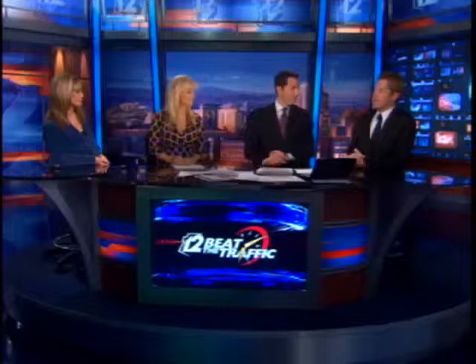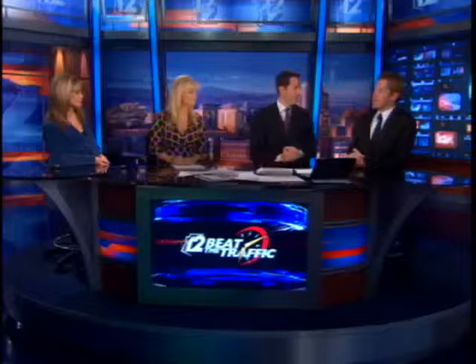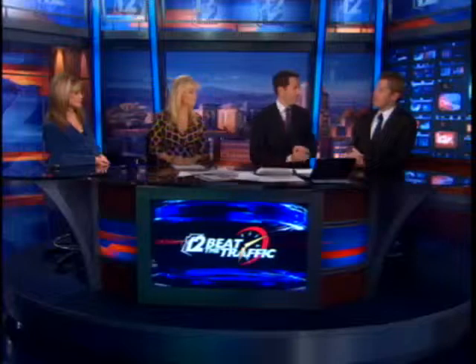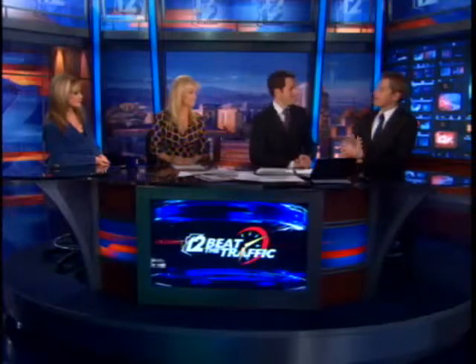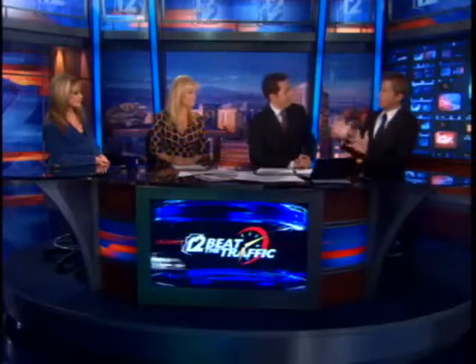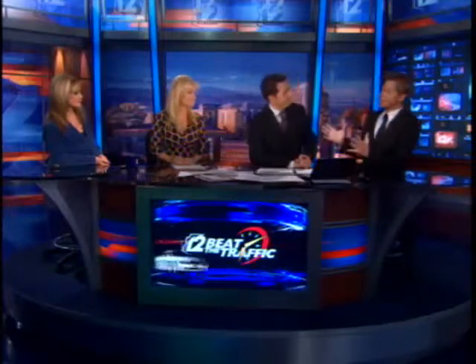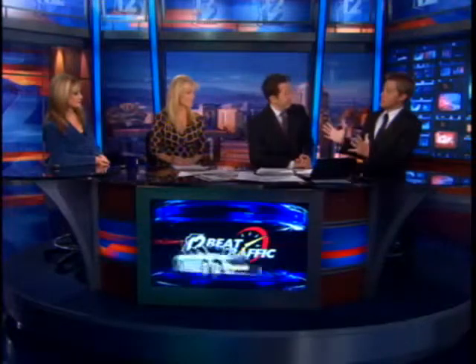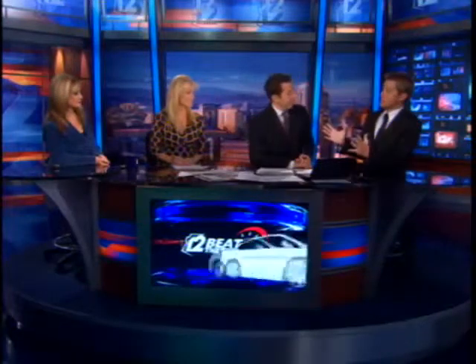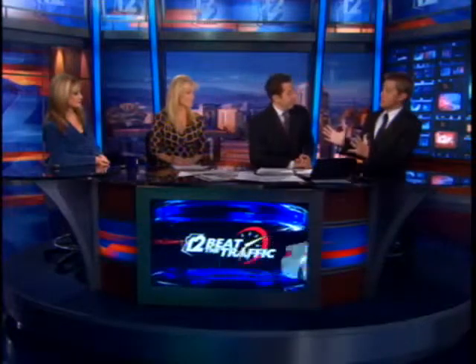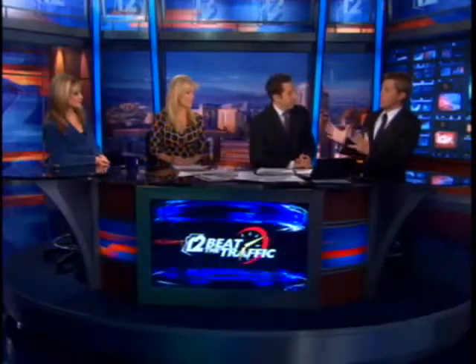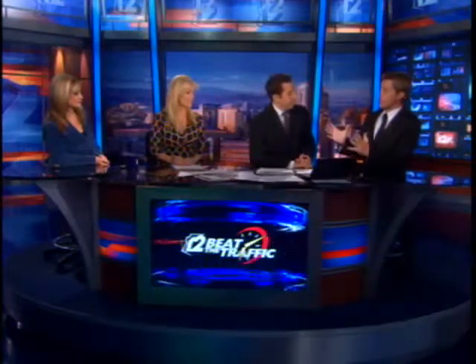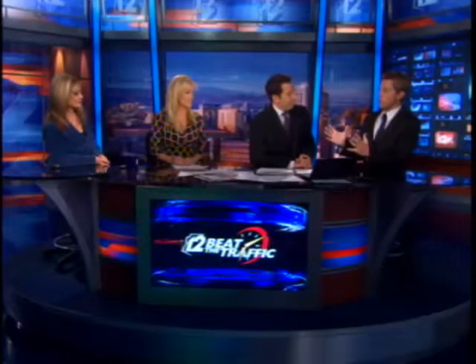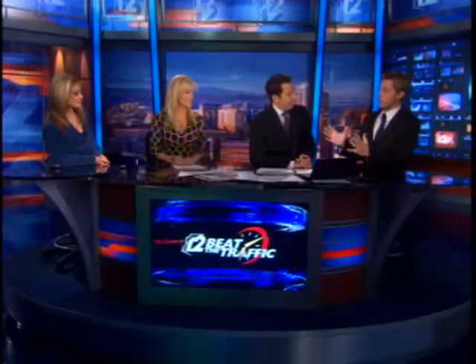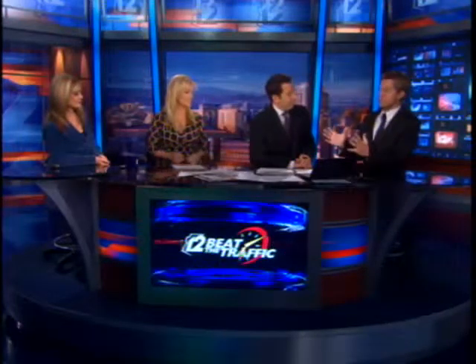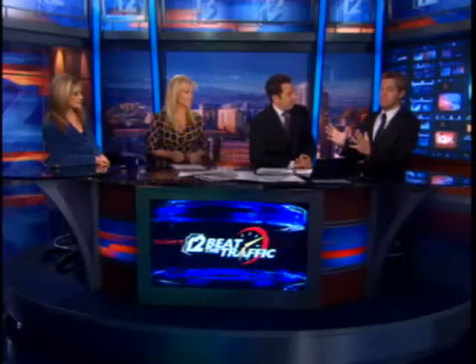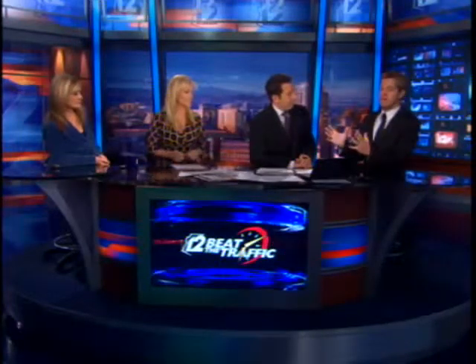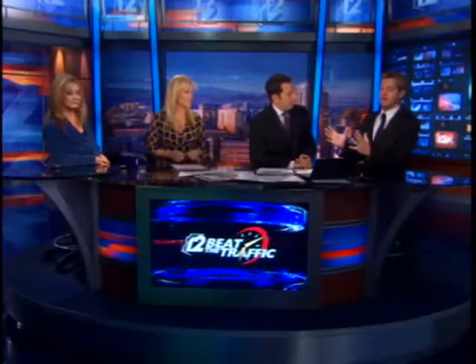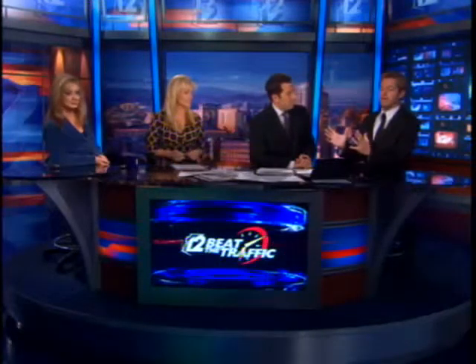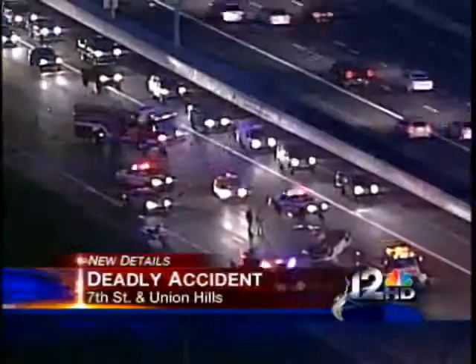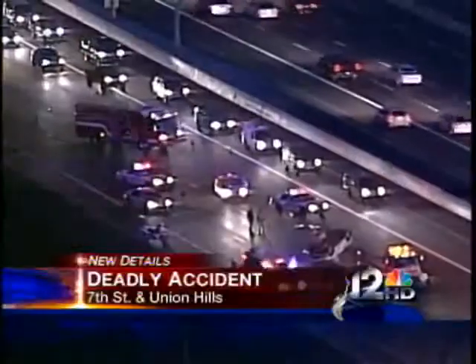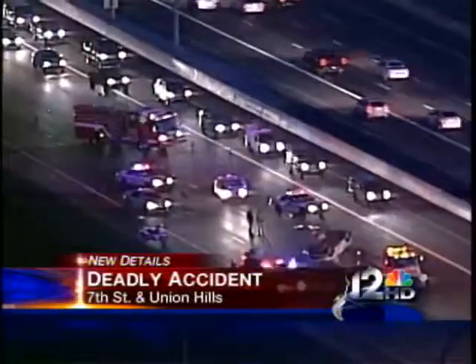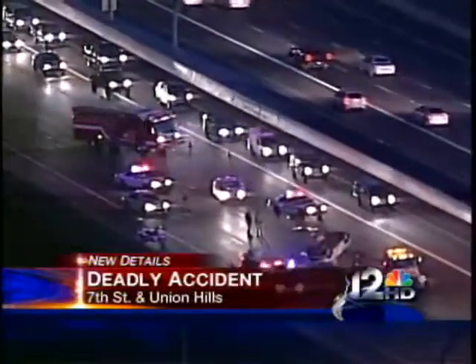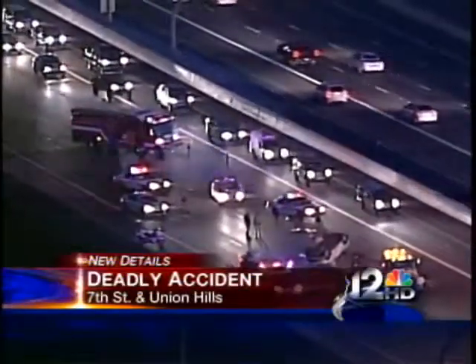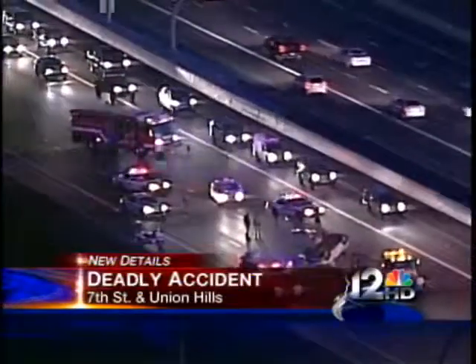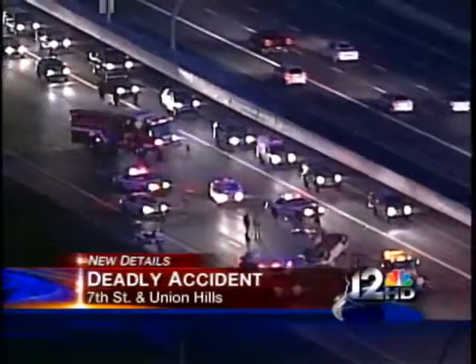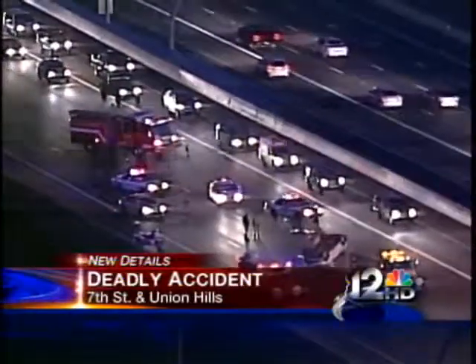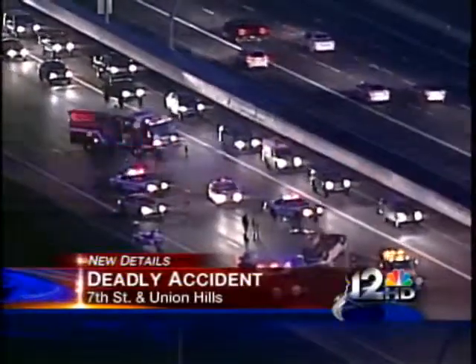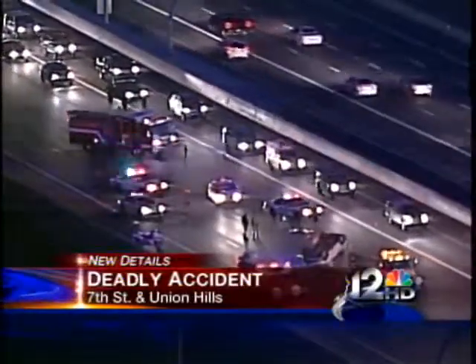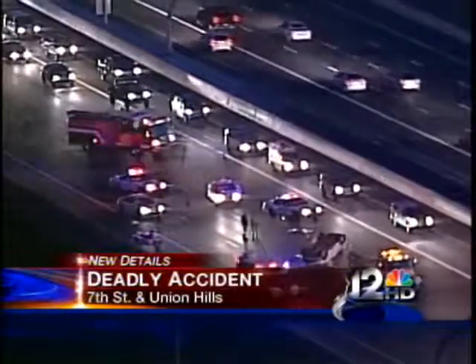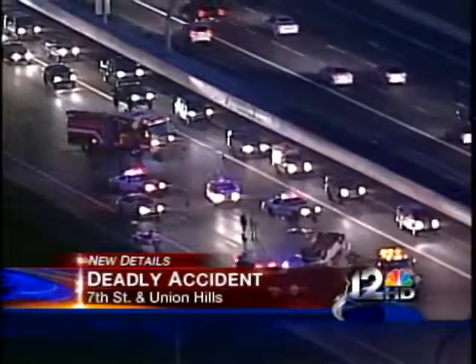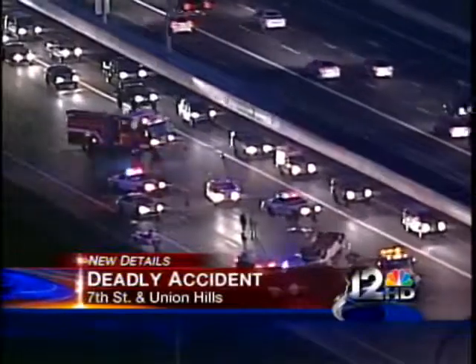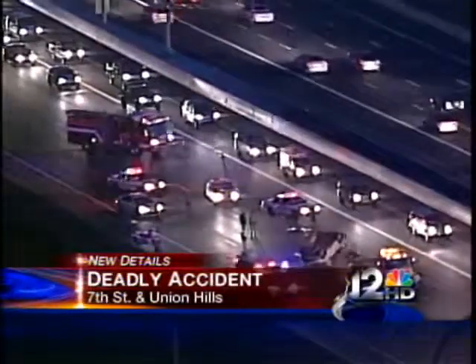We have a big crash to show you on the 101. This is southbound at University. We're going to first take you to Sky 12 video.